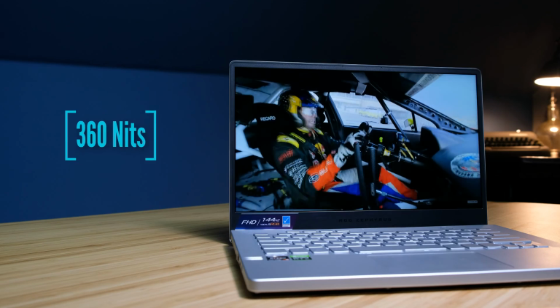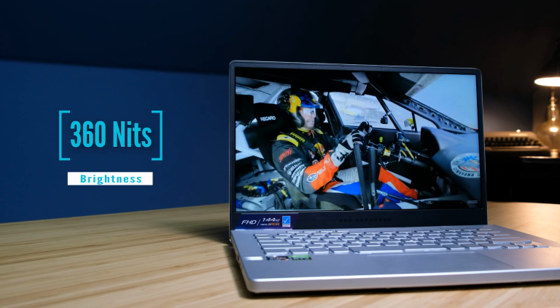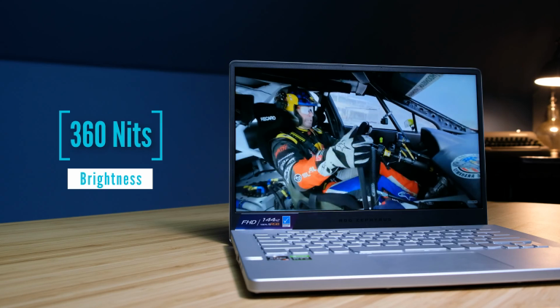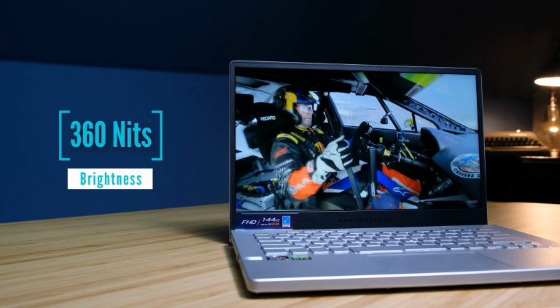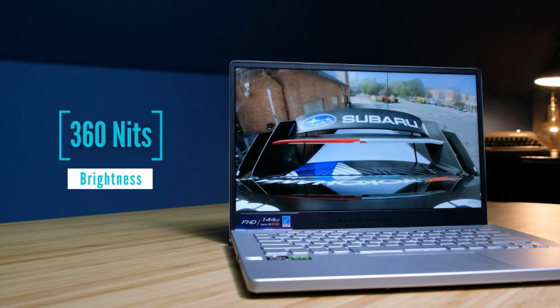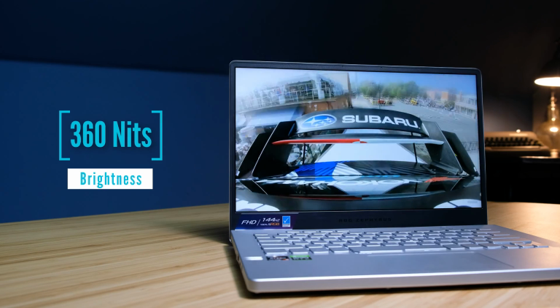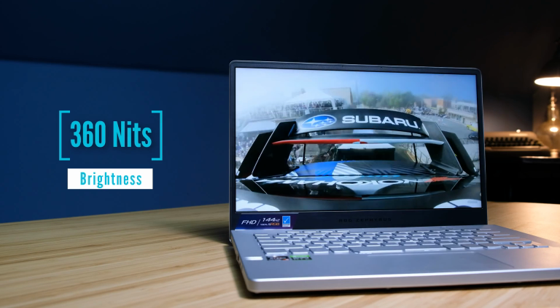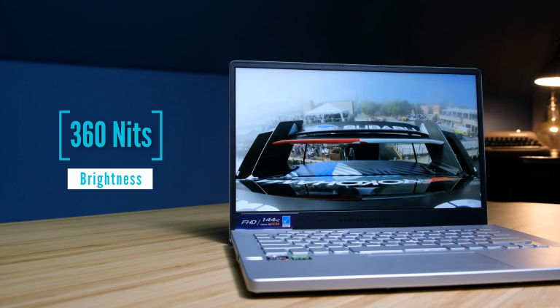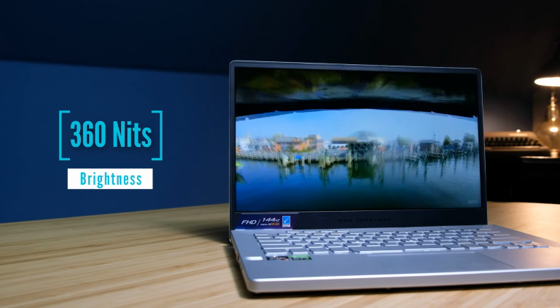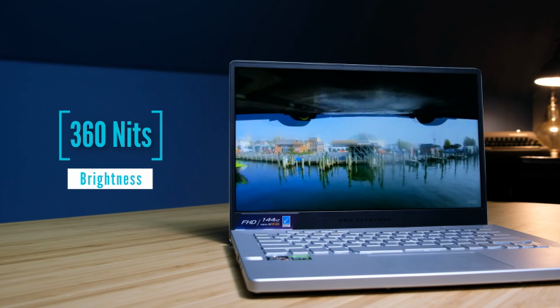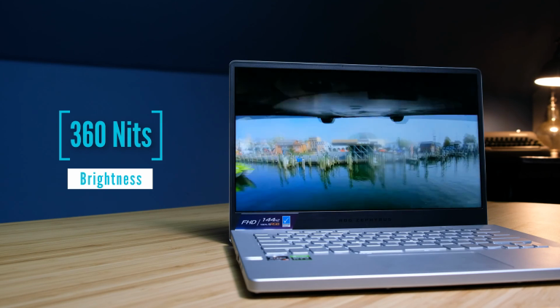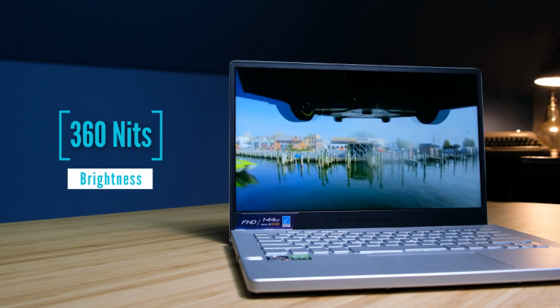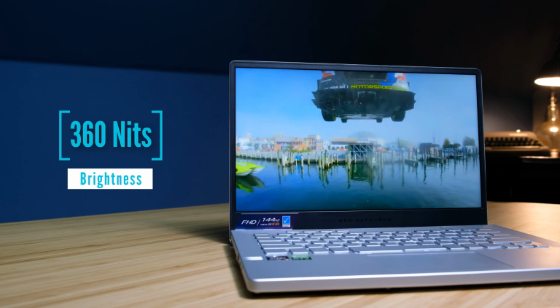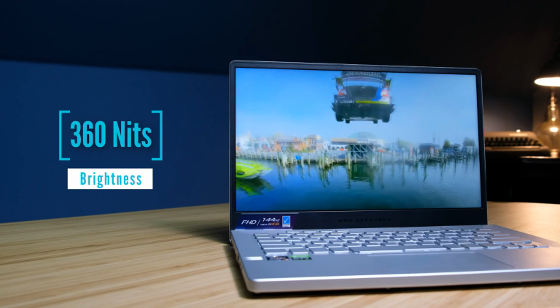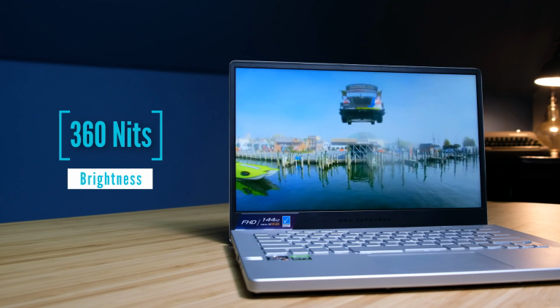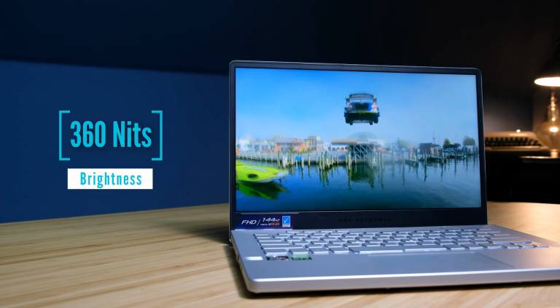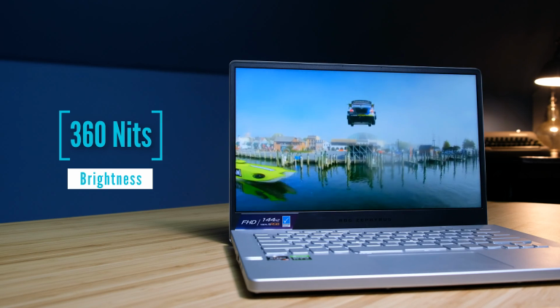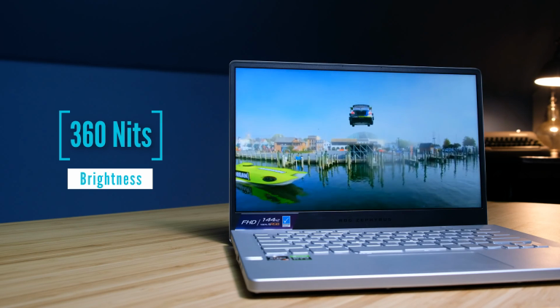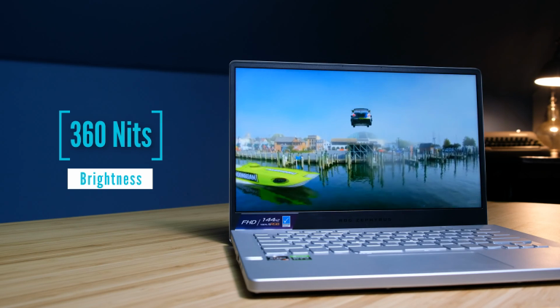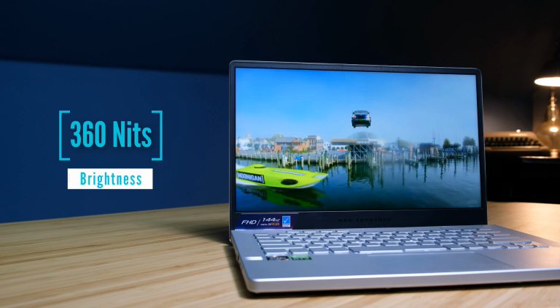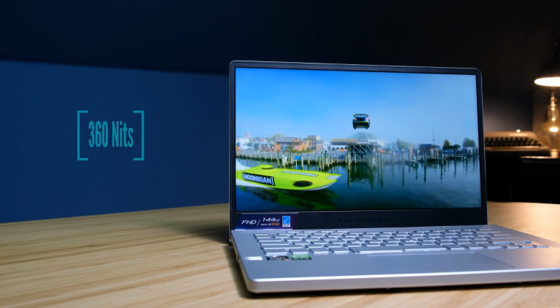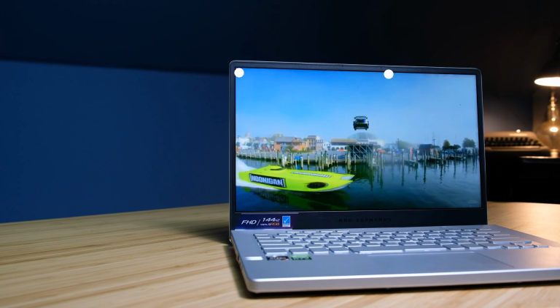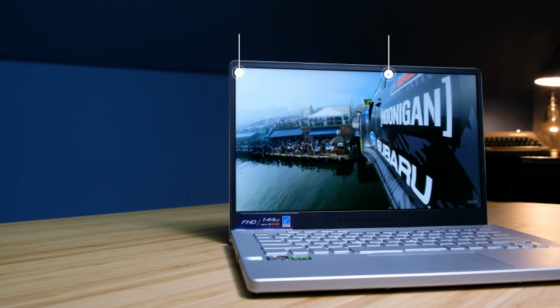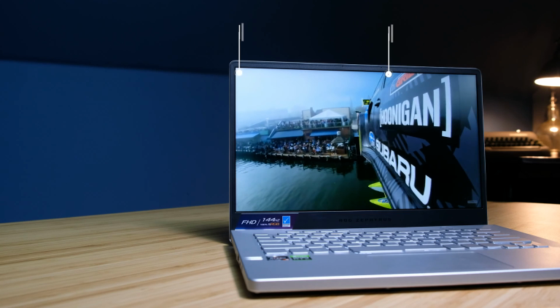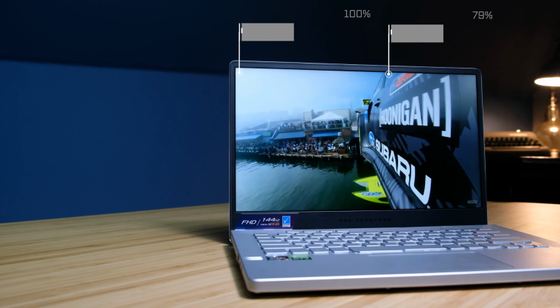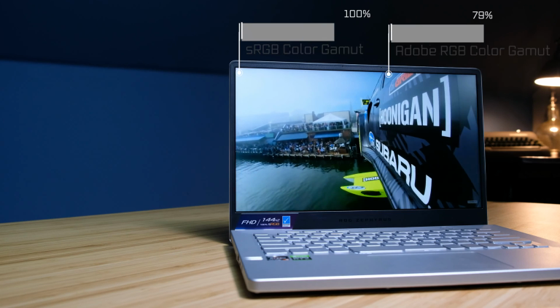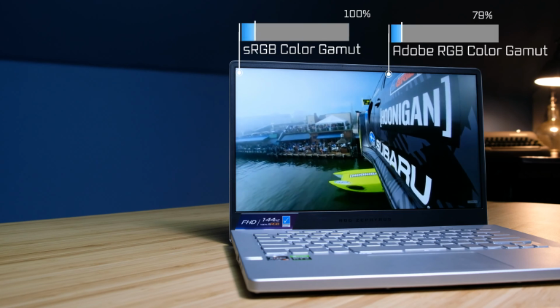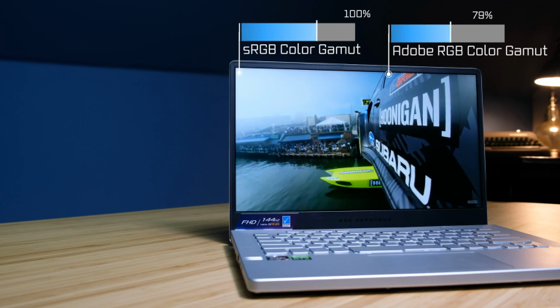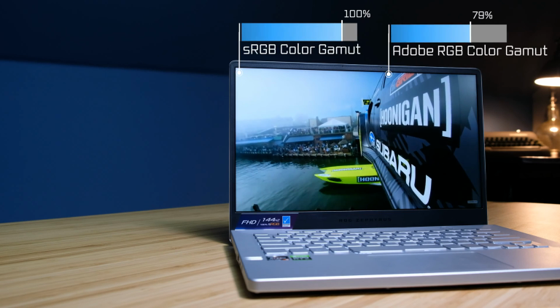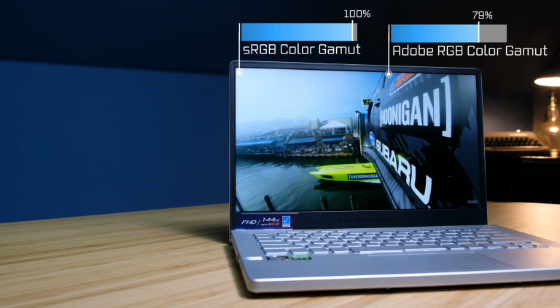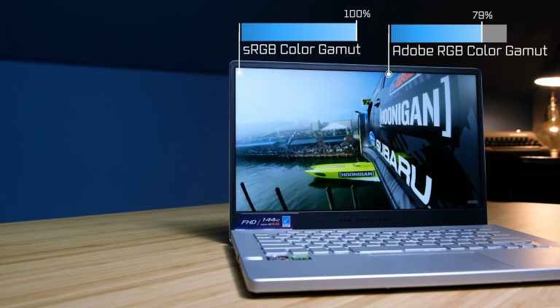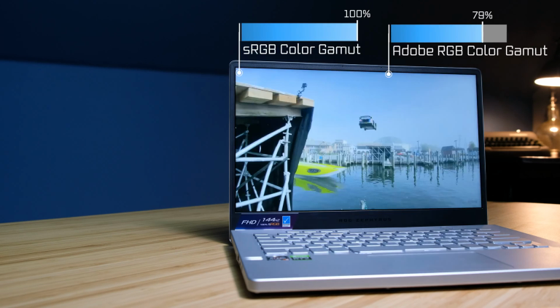Being that this all-aluminum laptop totes a 100% sRGB color accurate screen, it makes it a fantastic buy for the on-the-go video editor.